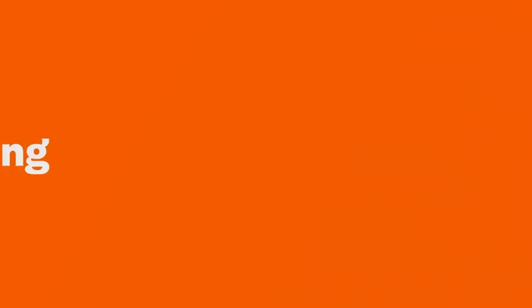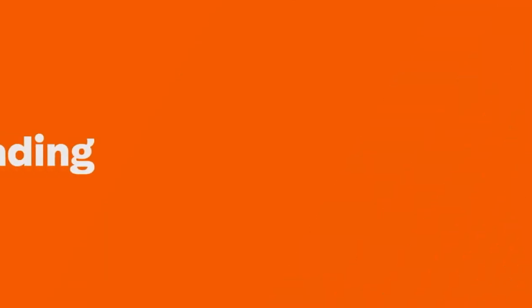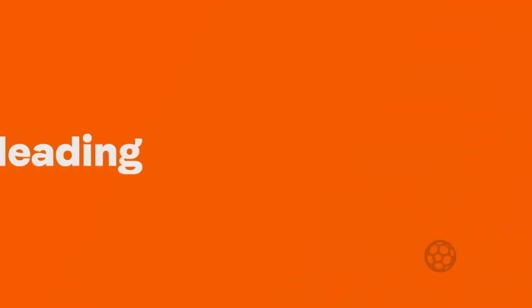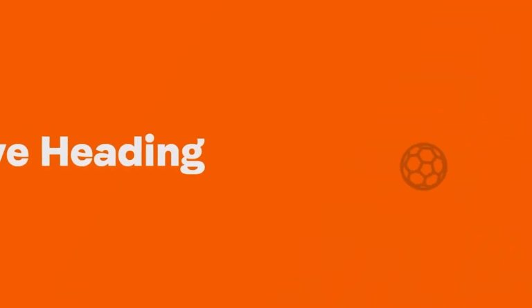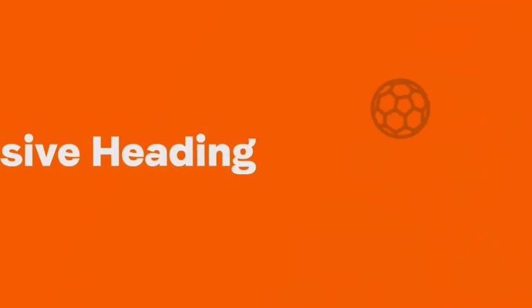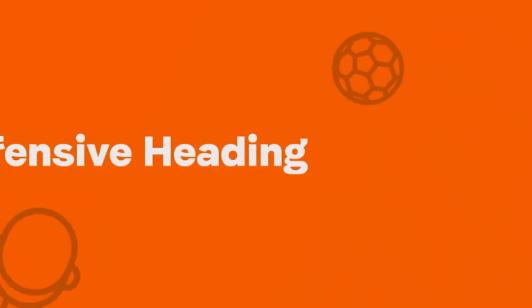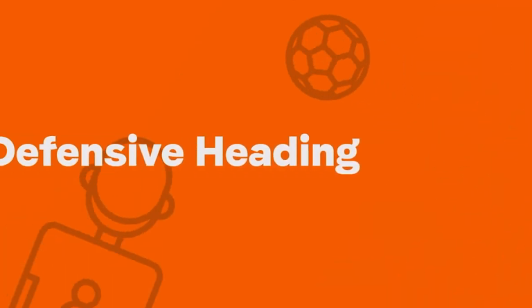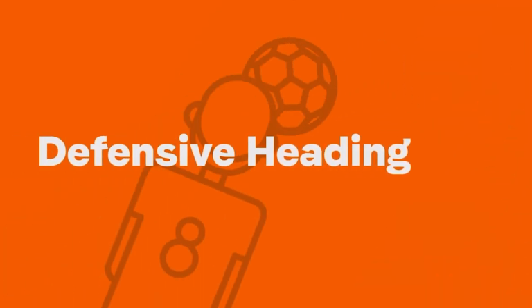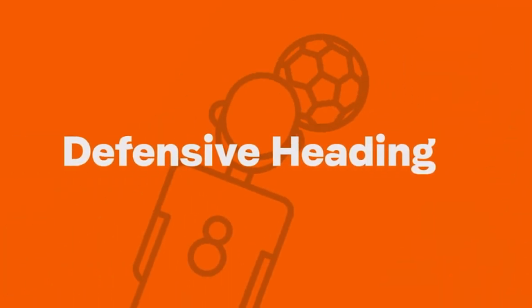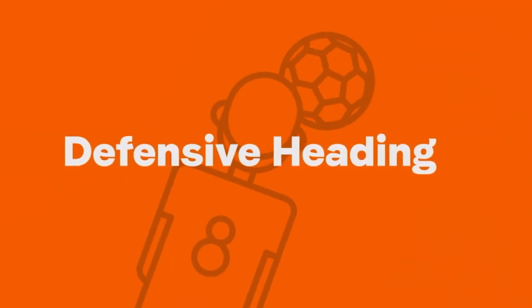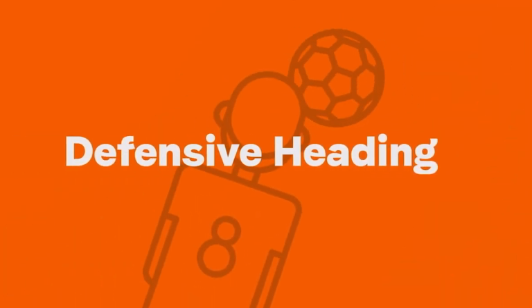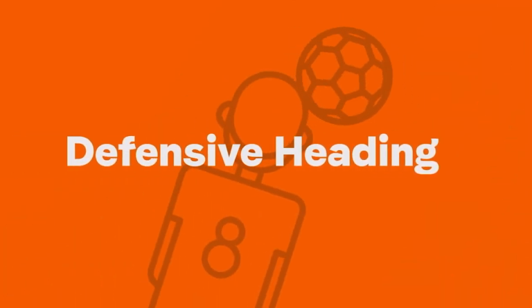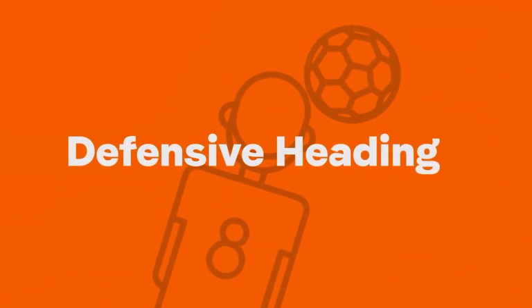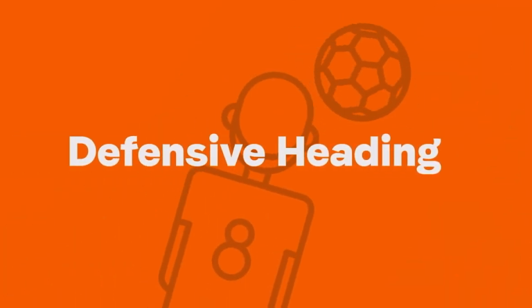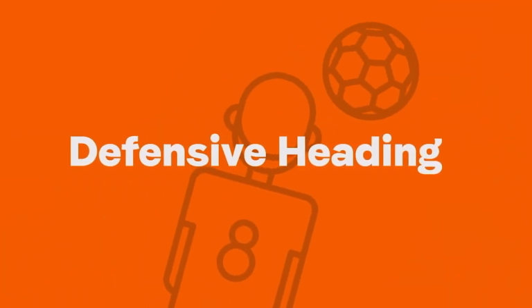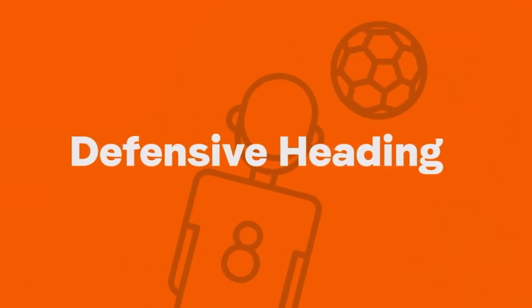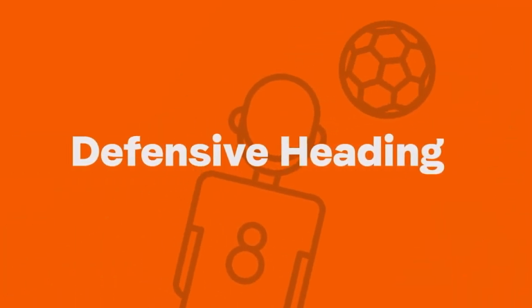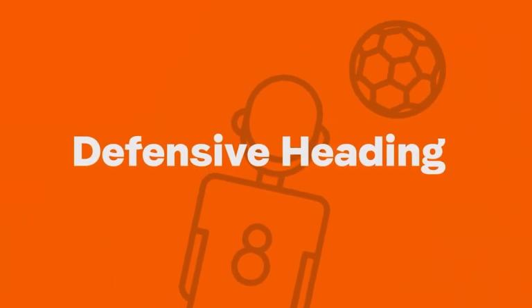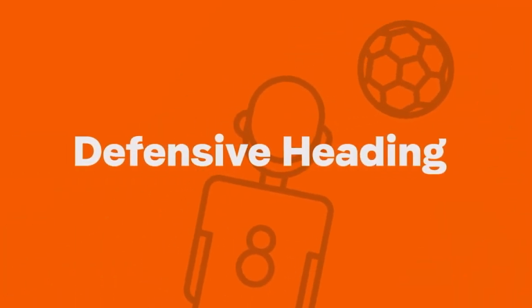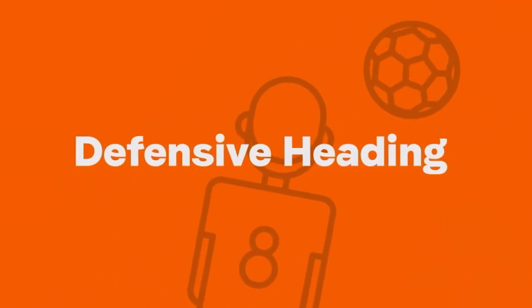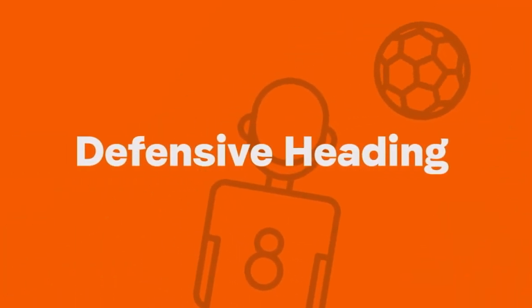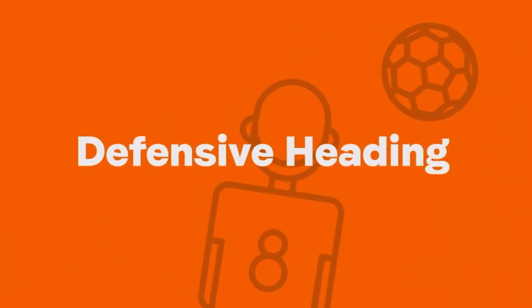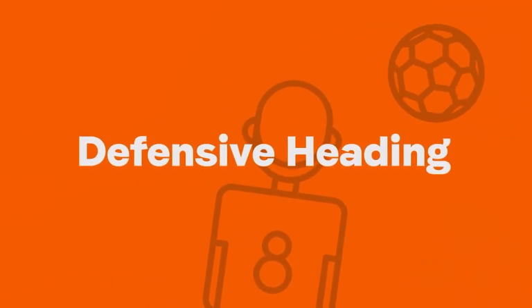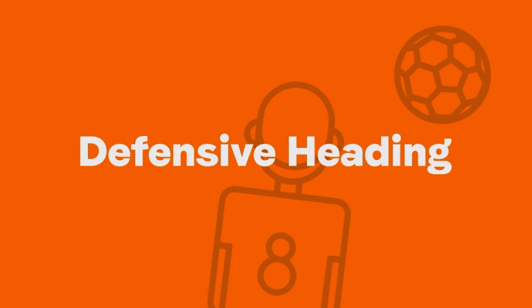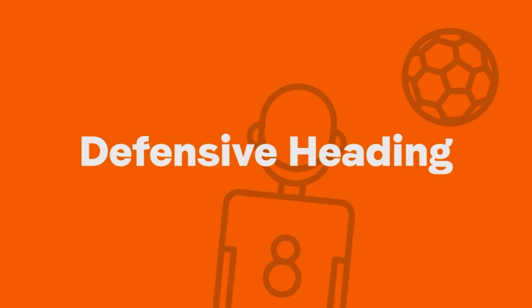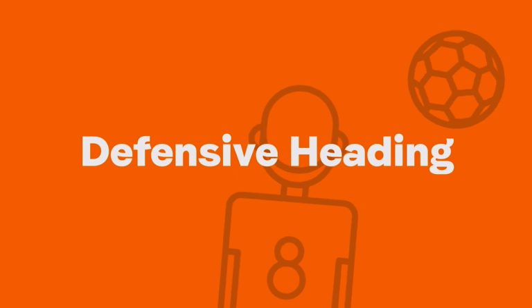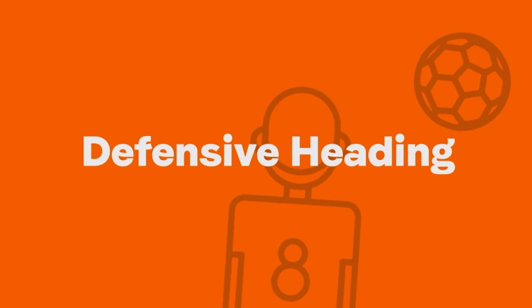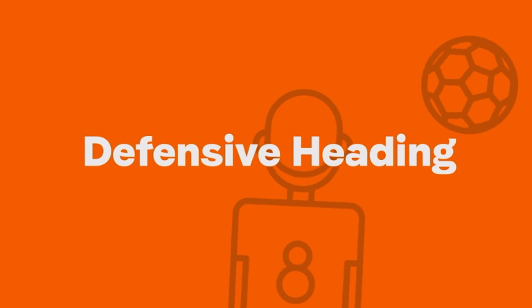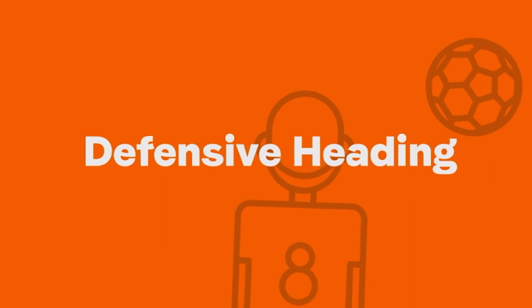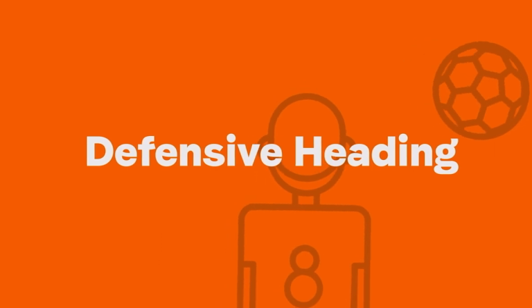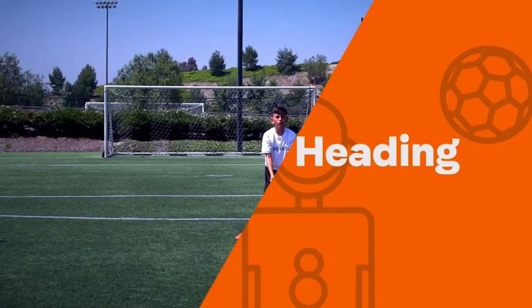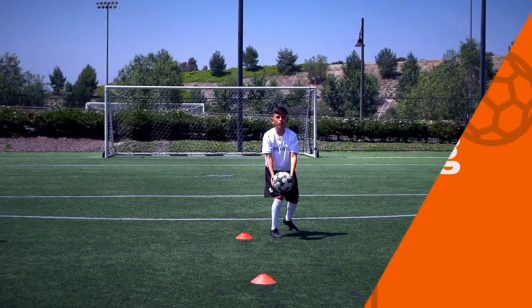Do you want to become a top tekker? This is how to learn this important skill.